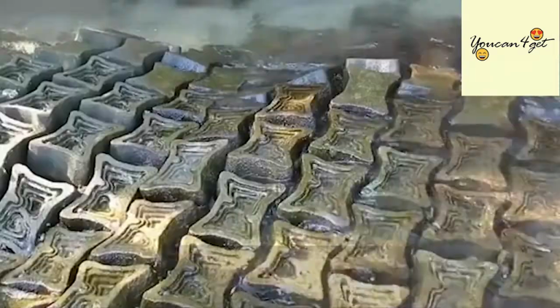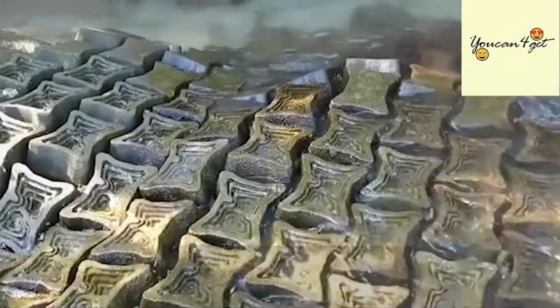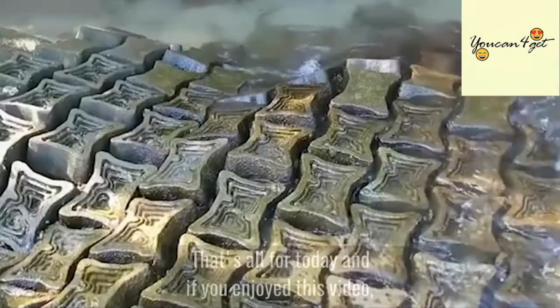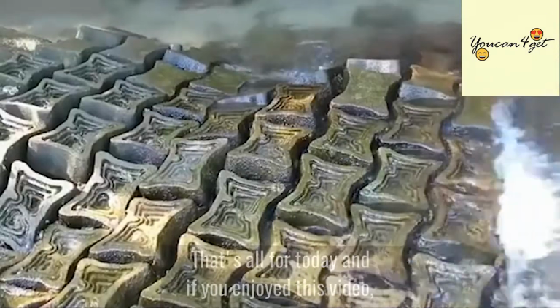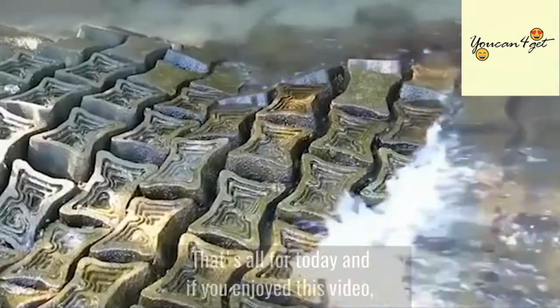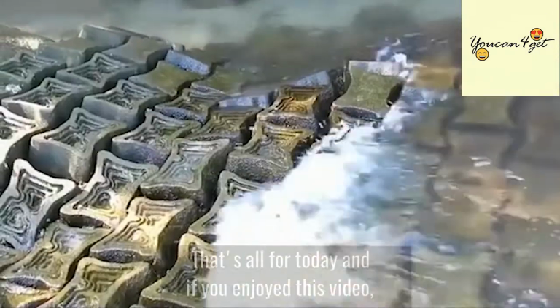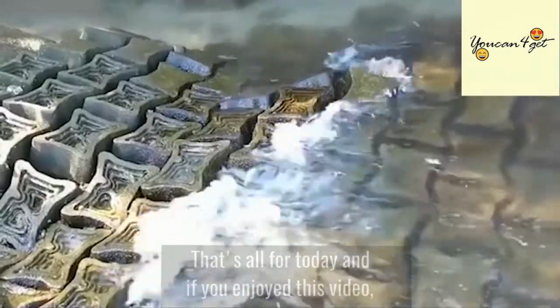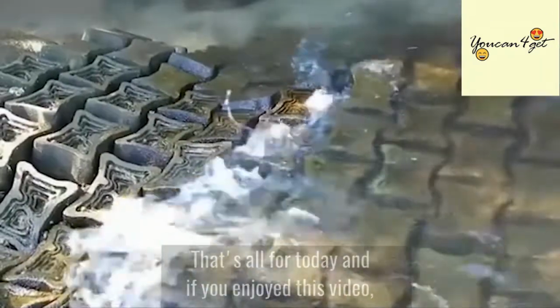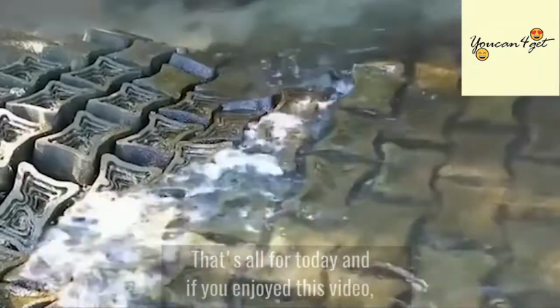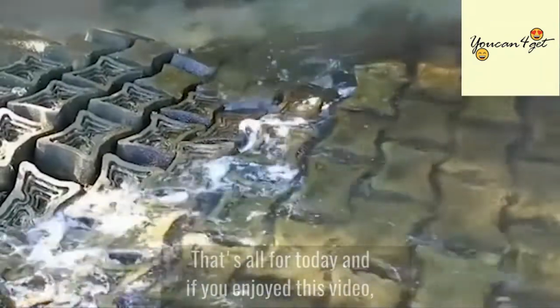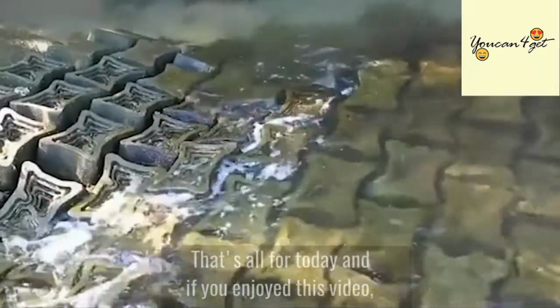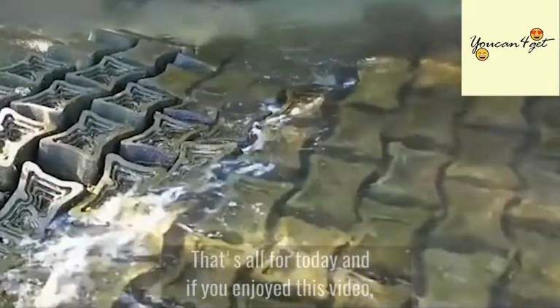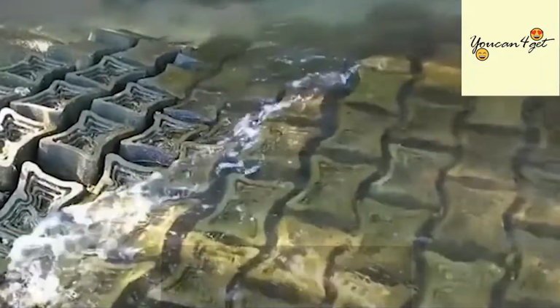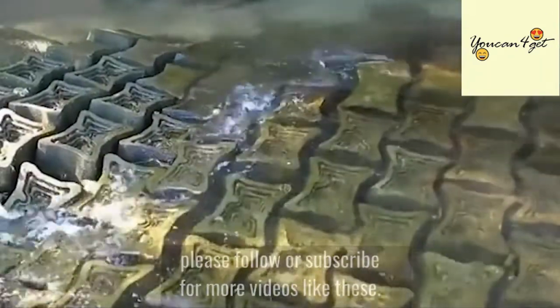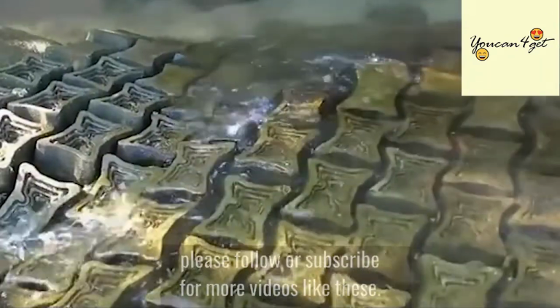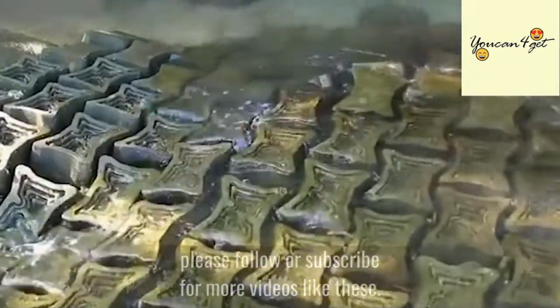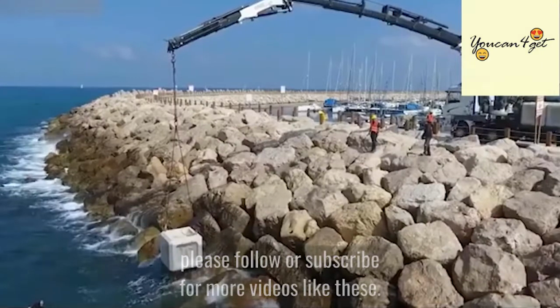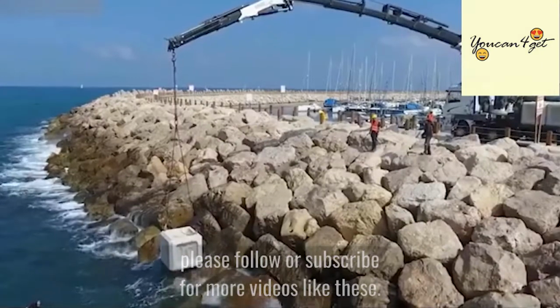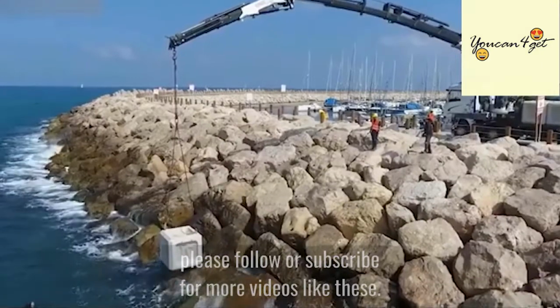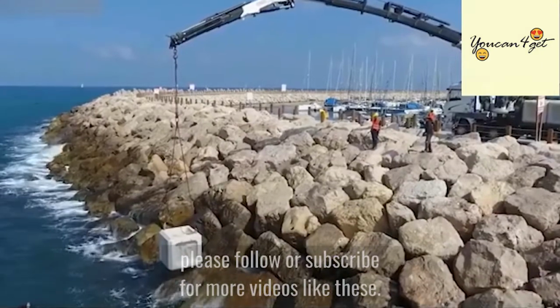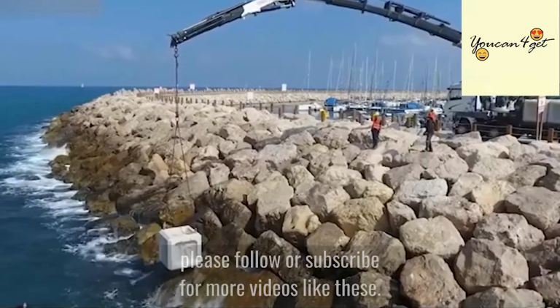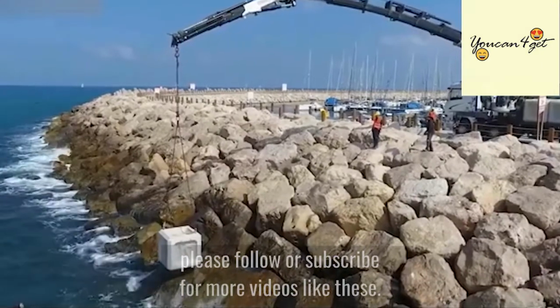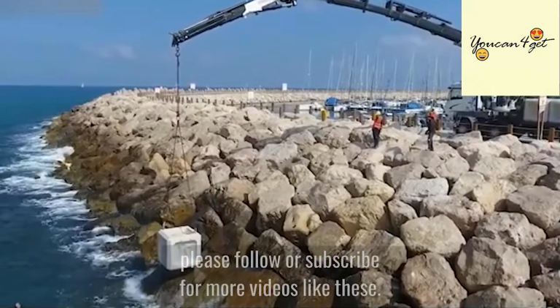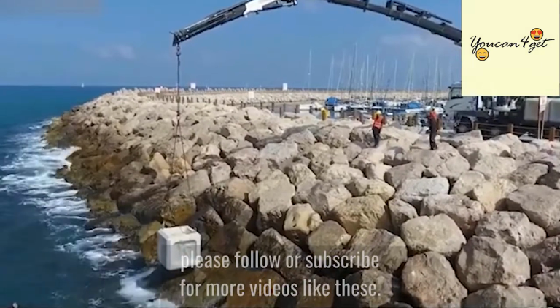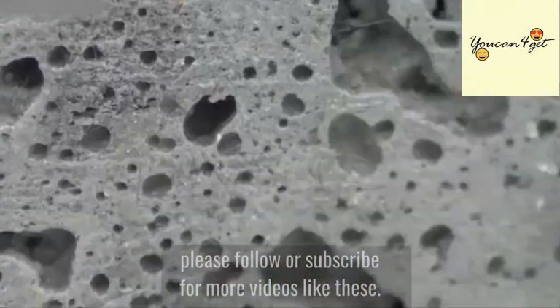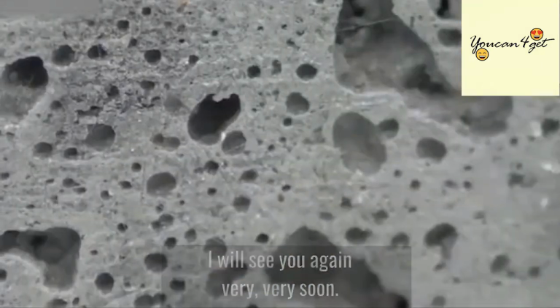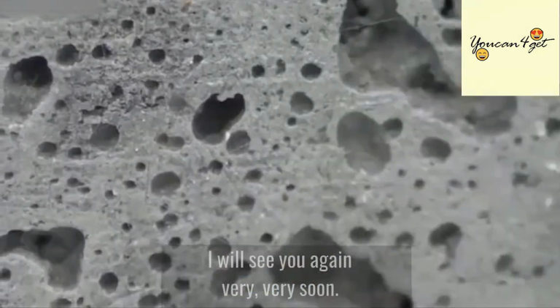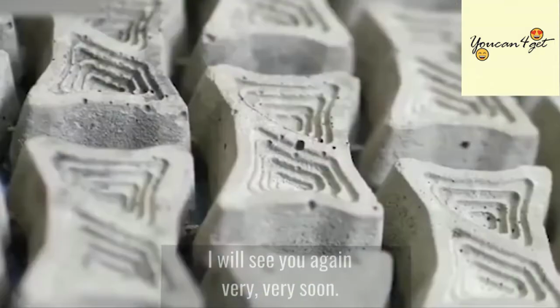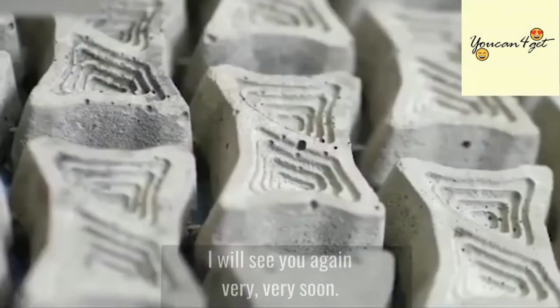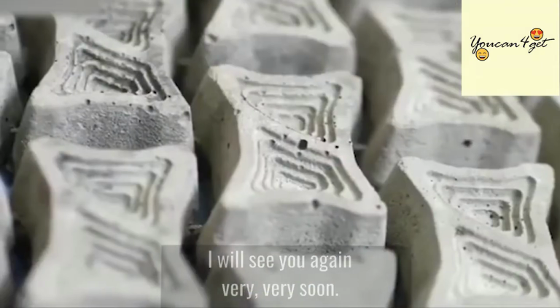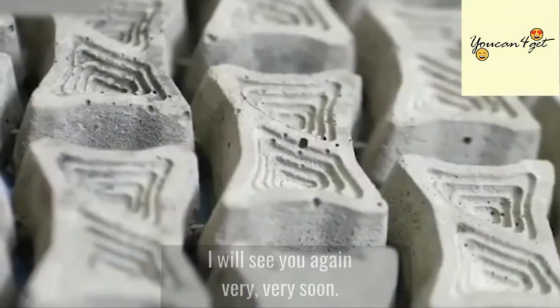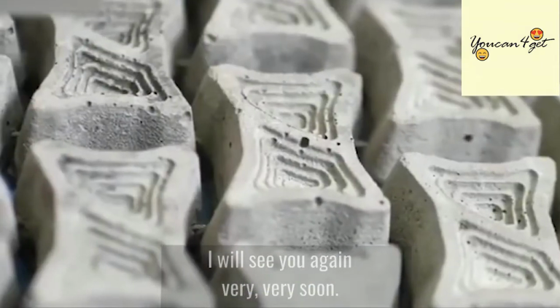That's all for today, and if you enjoyed this video, please follow or subscribe for more videos like these. I'll see you again very, very soon.